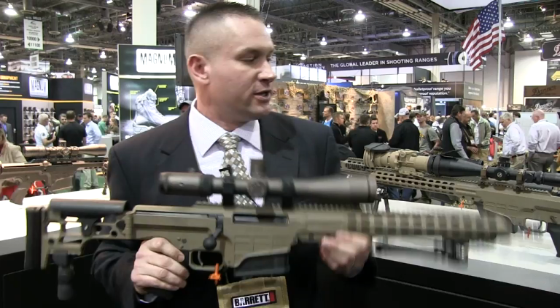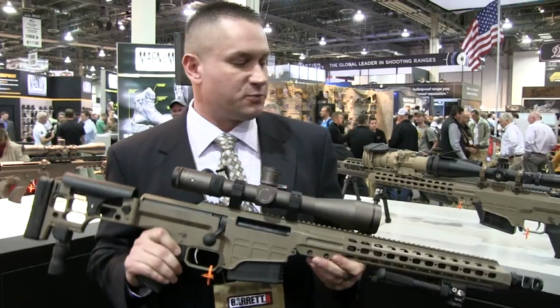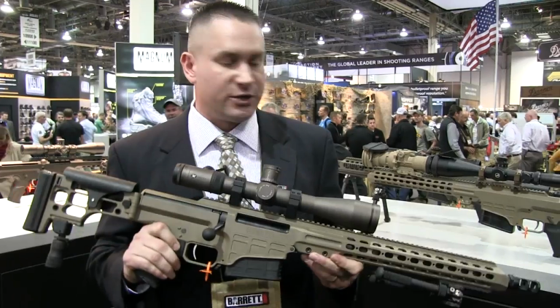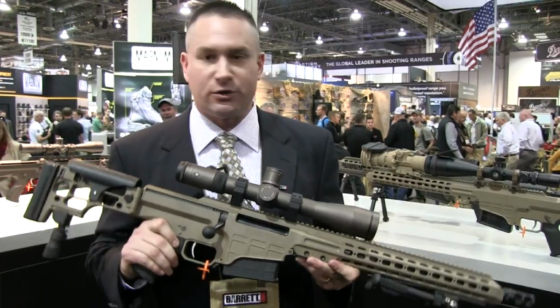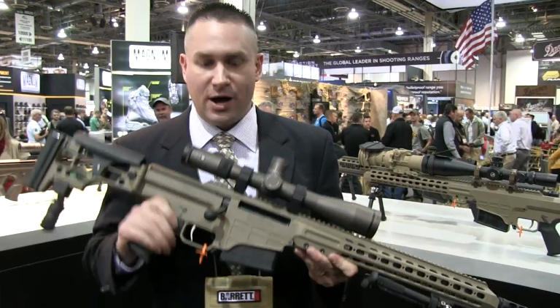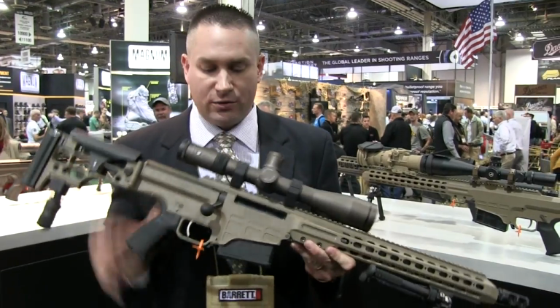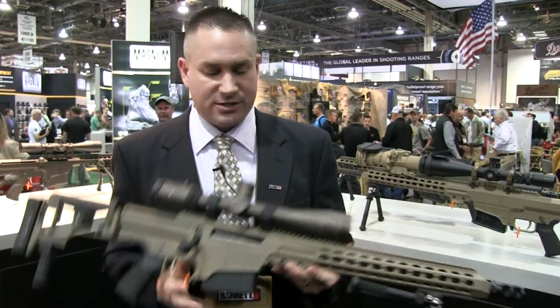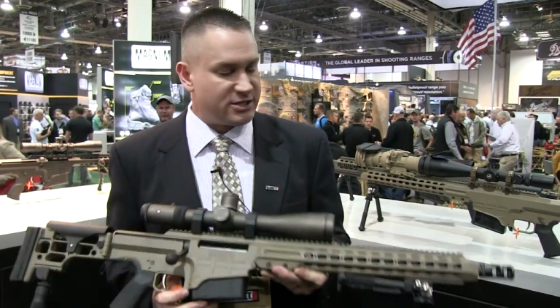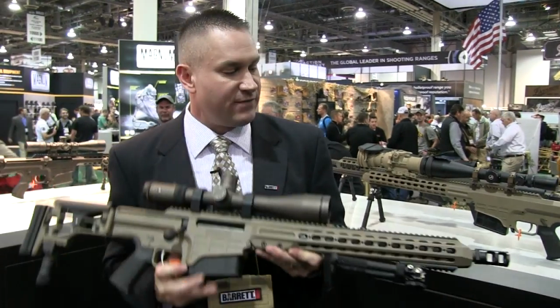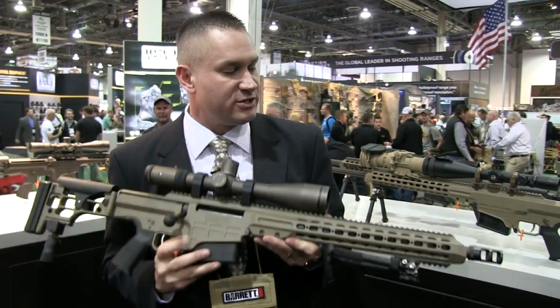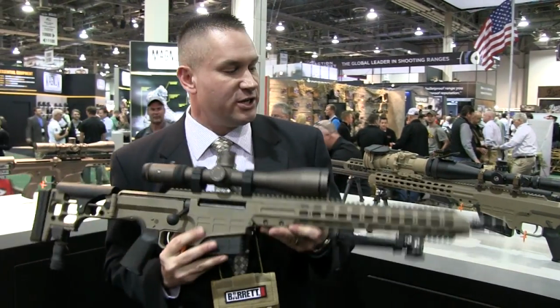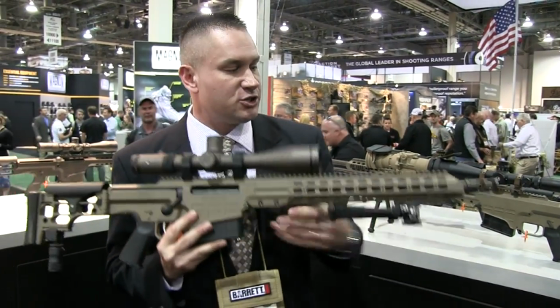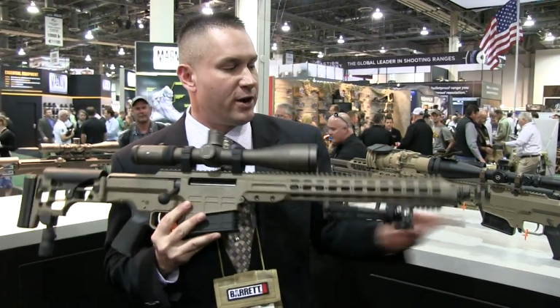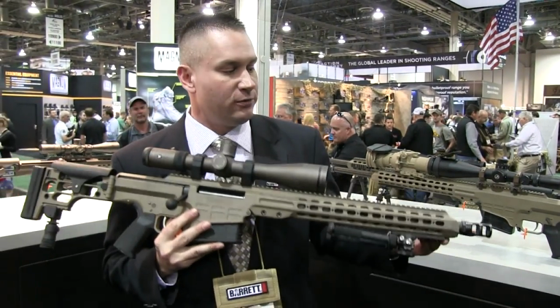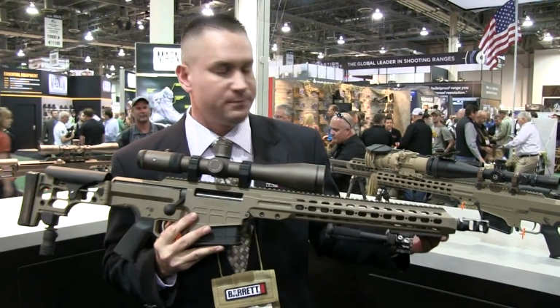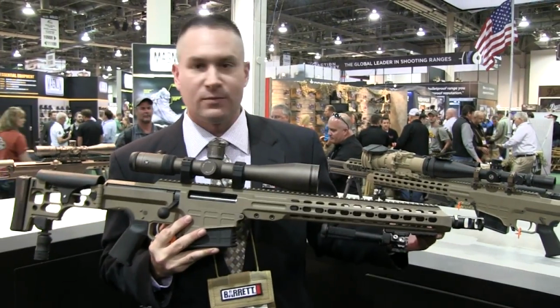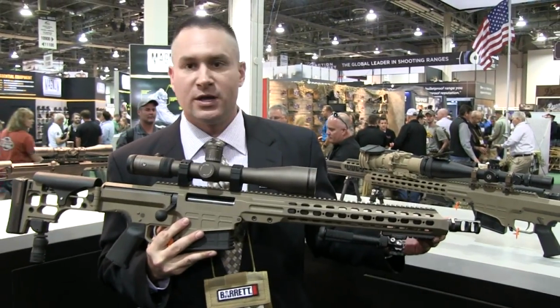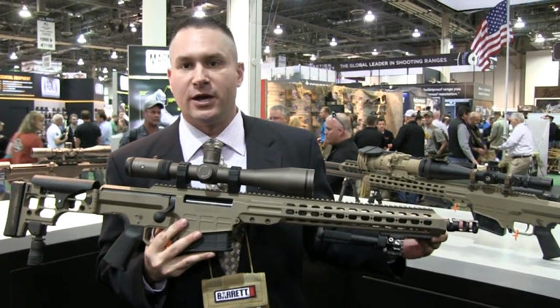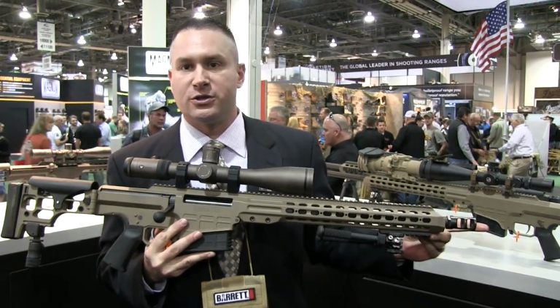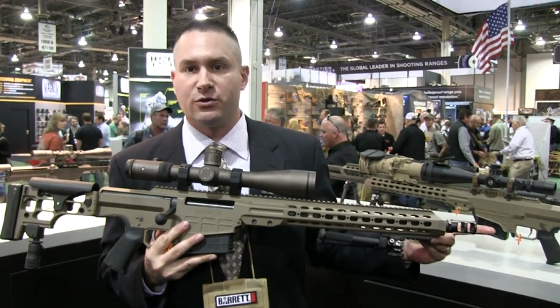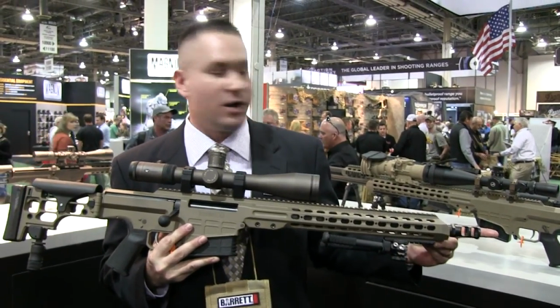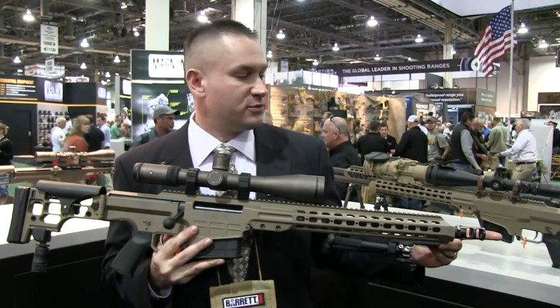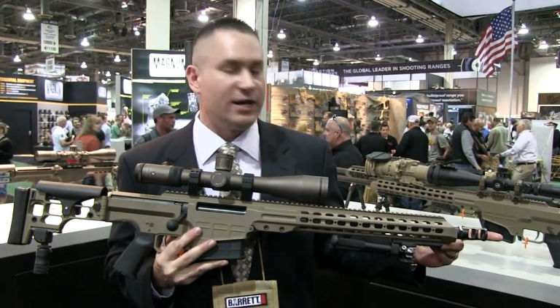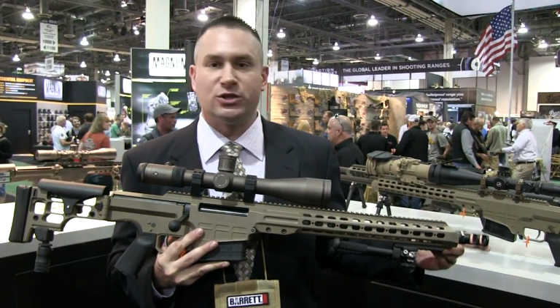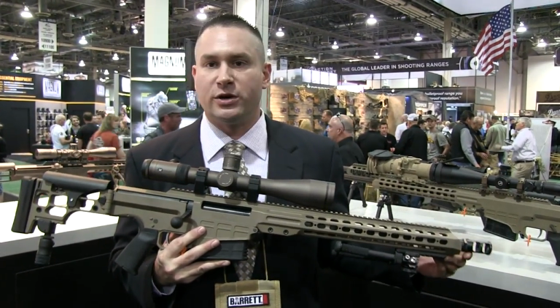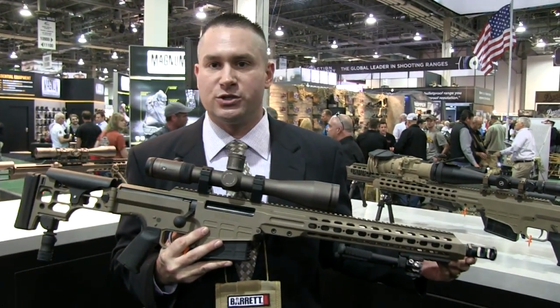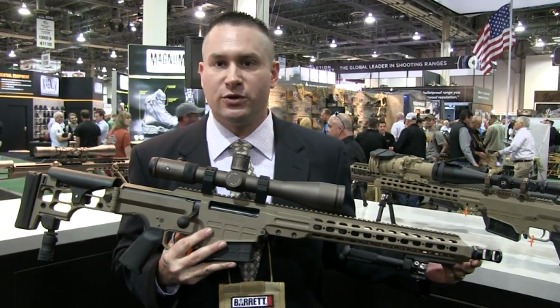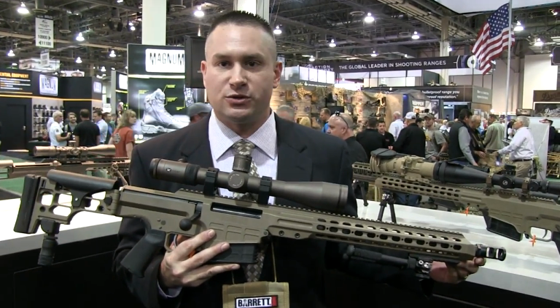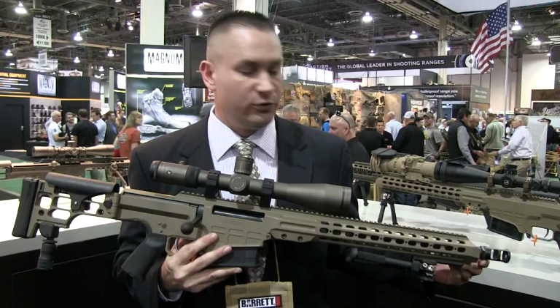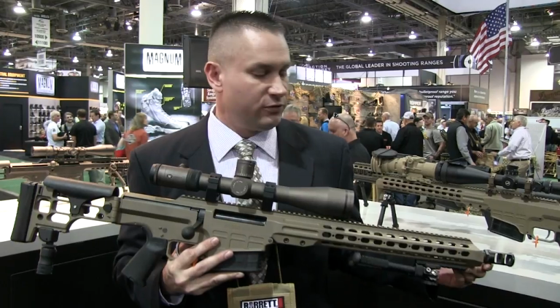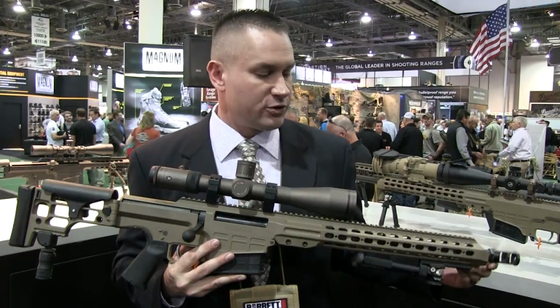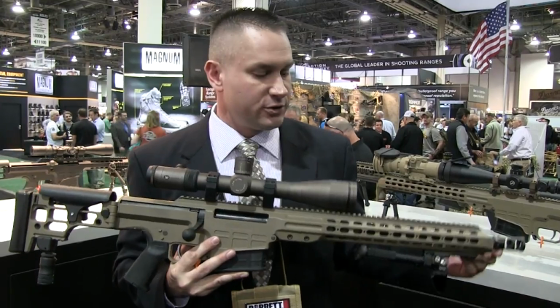This particular model has a 17 inch barrel. It also comes in a 22 inch fluted version.